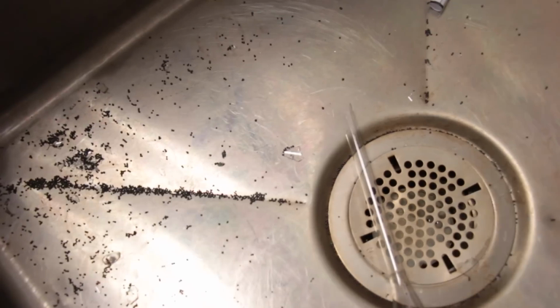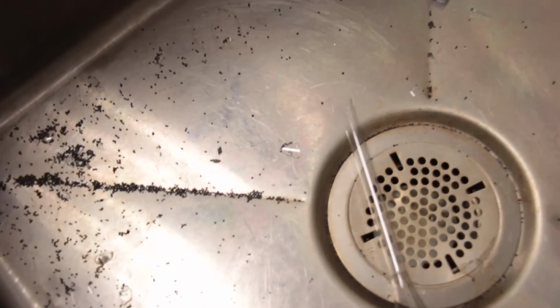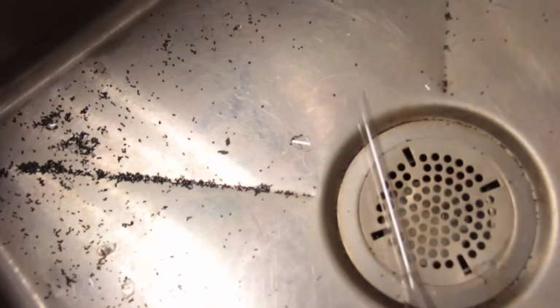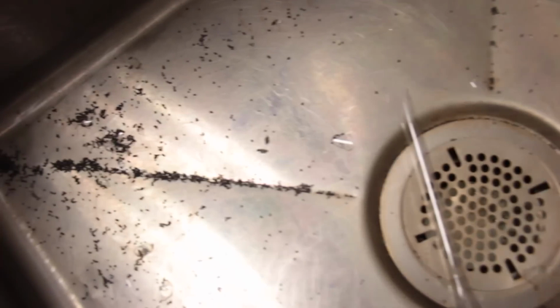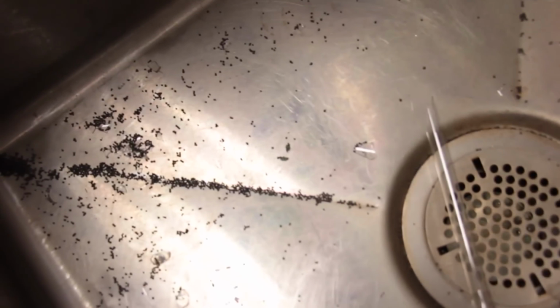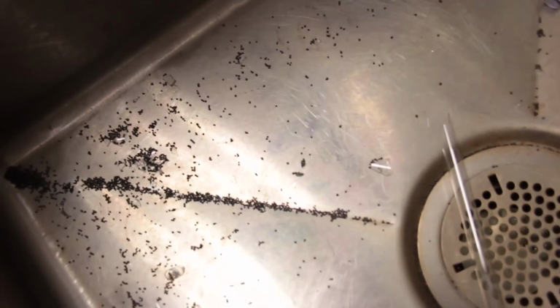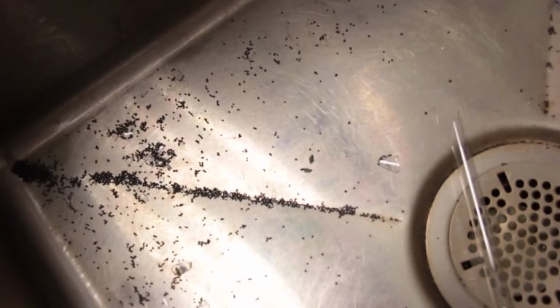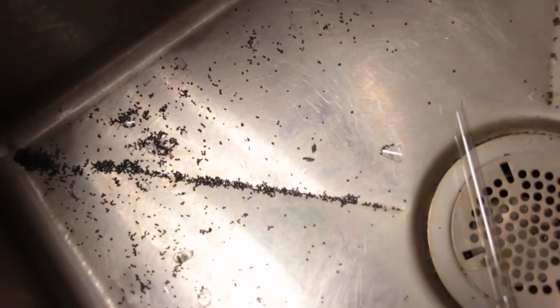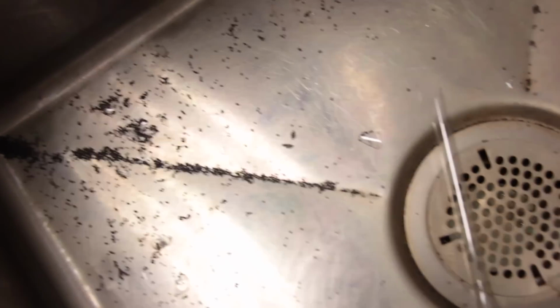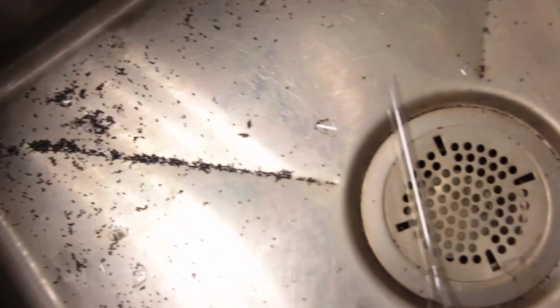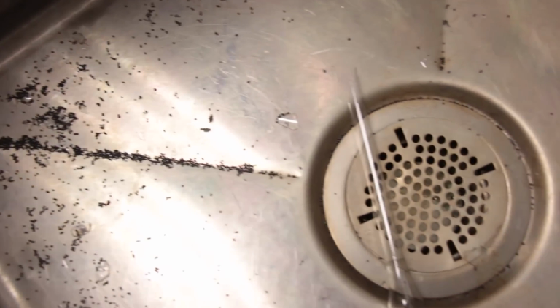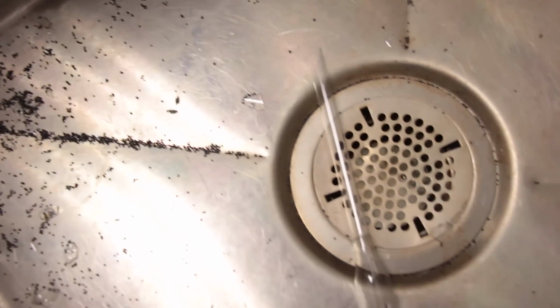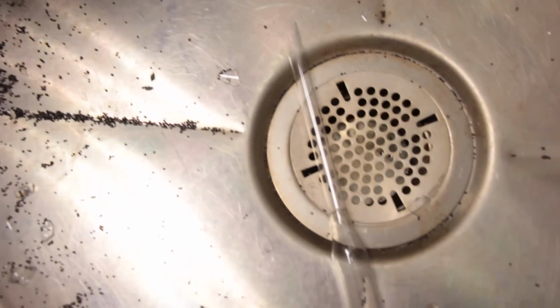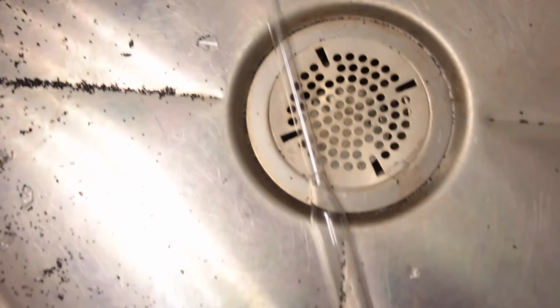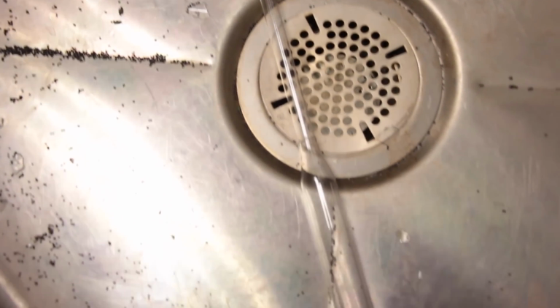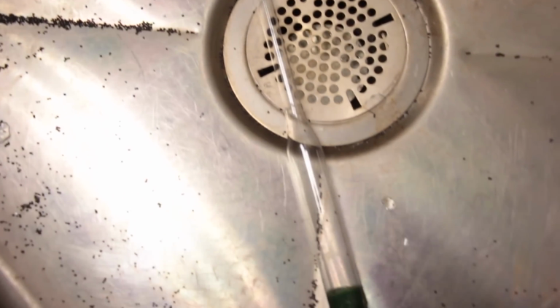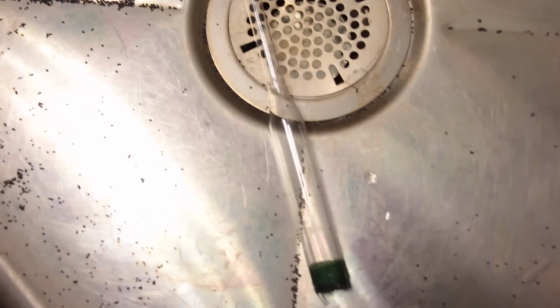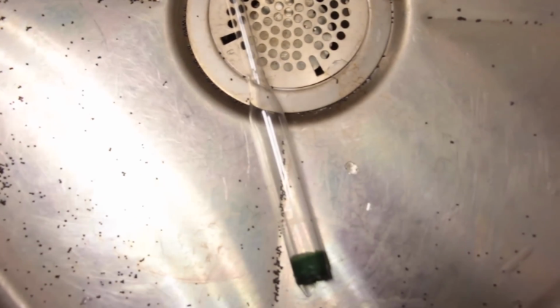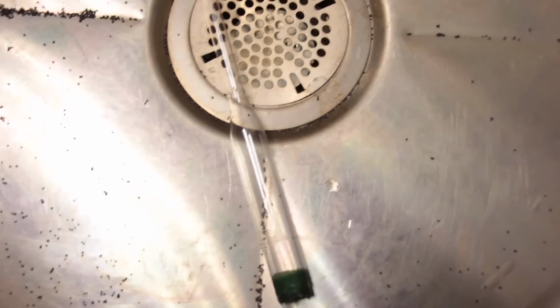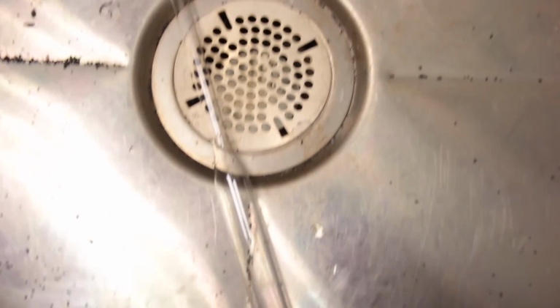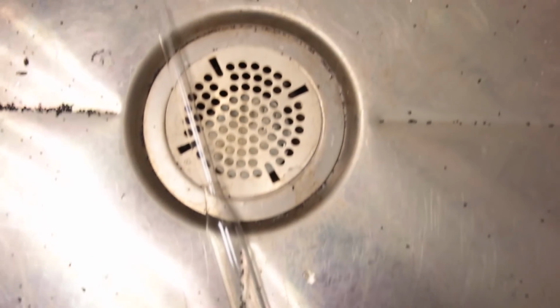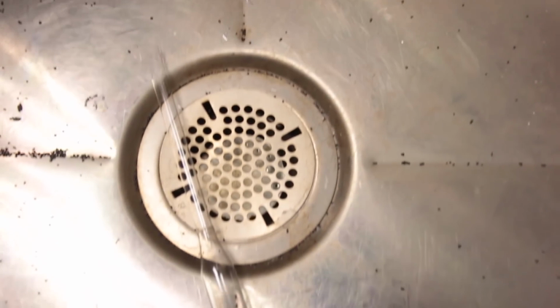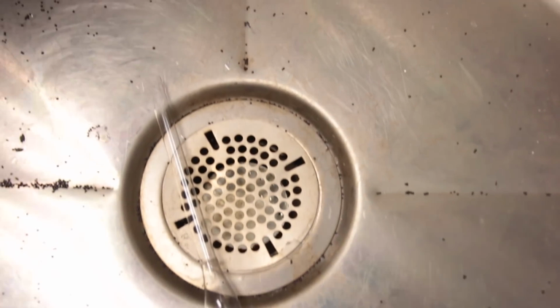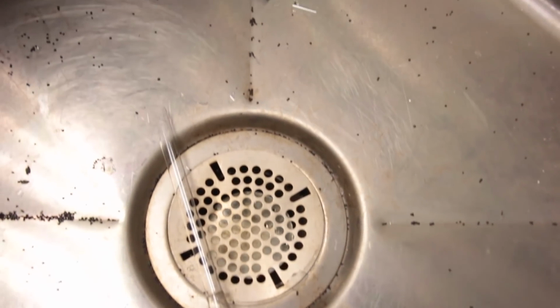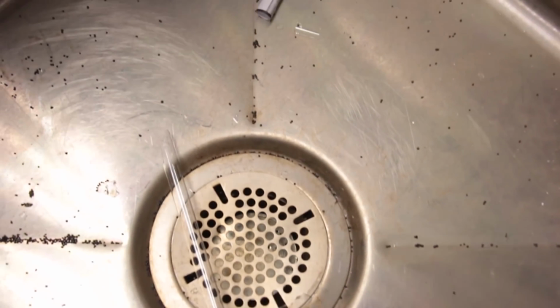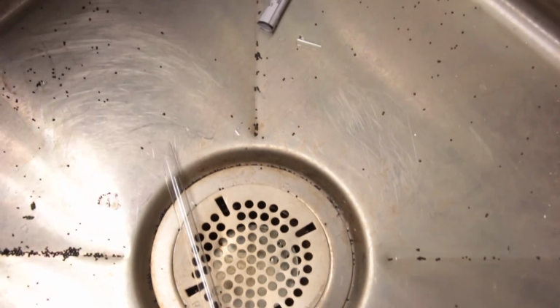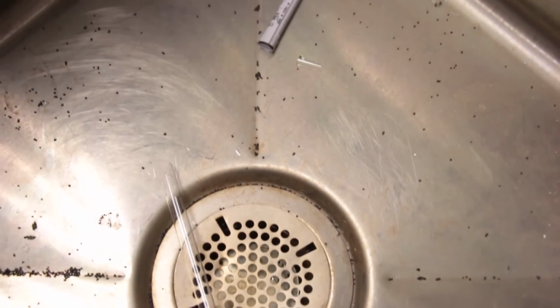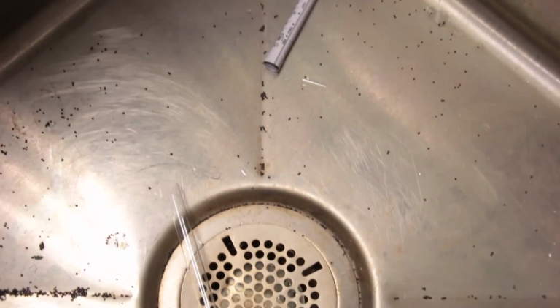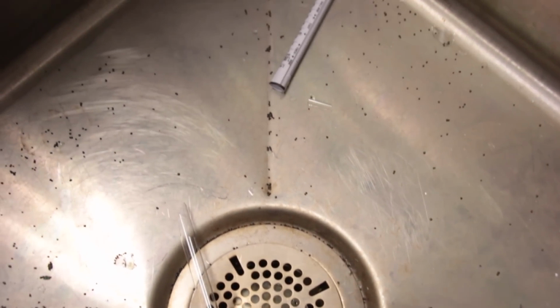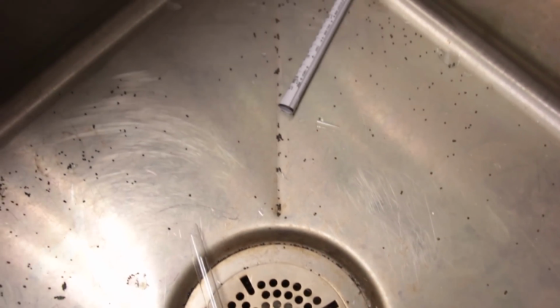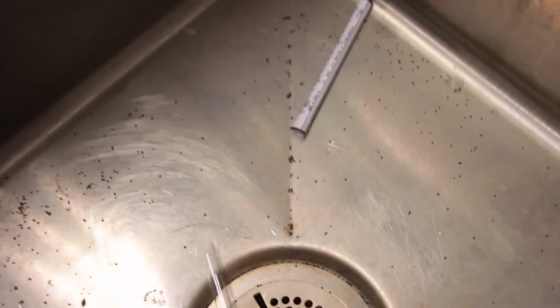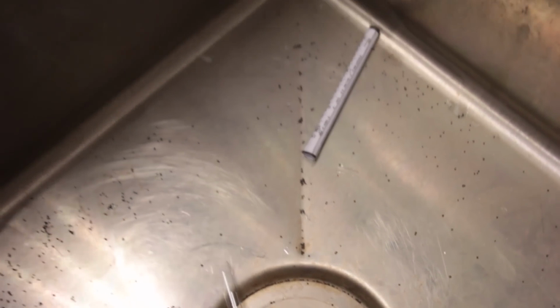We've all been there. Hydrometers are invaluable tools, but they're also fragile — or at least they used to be.